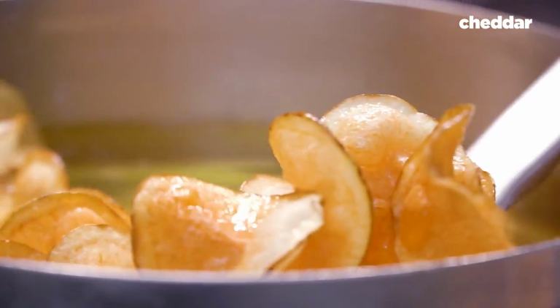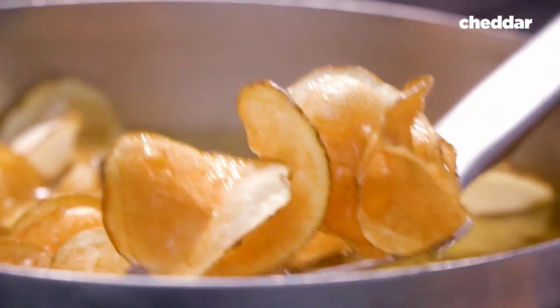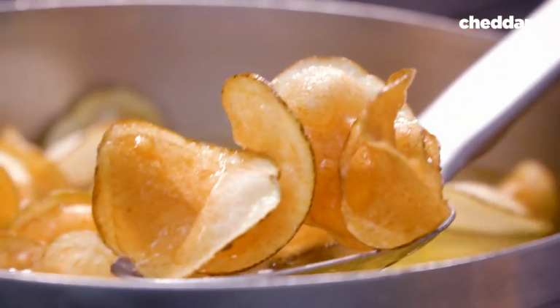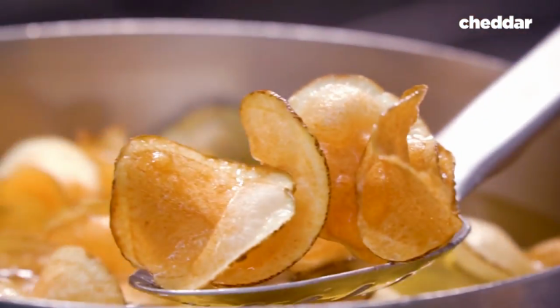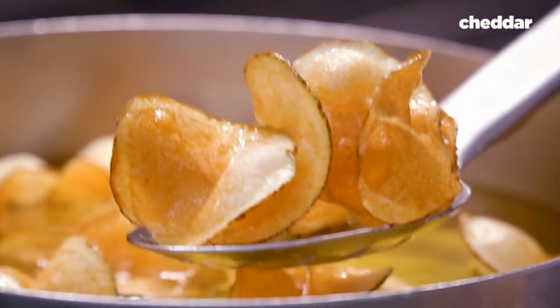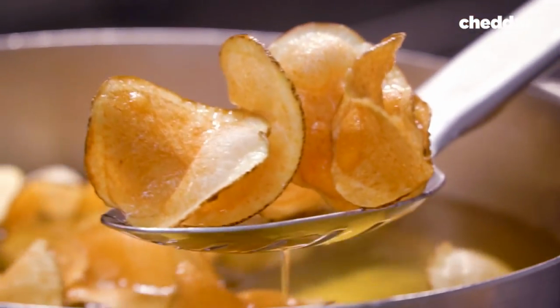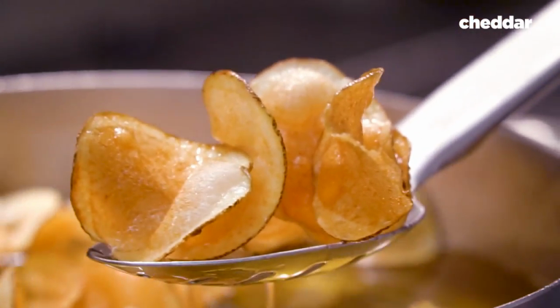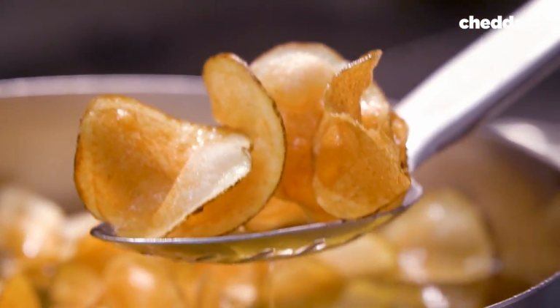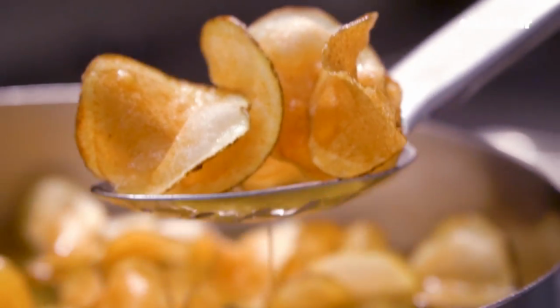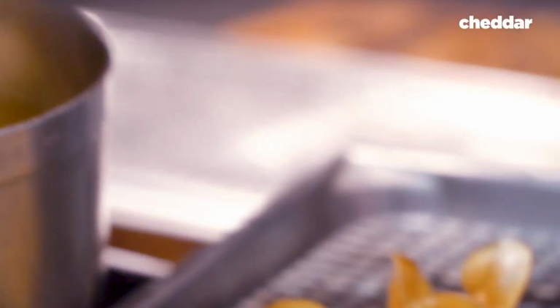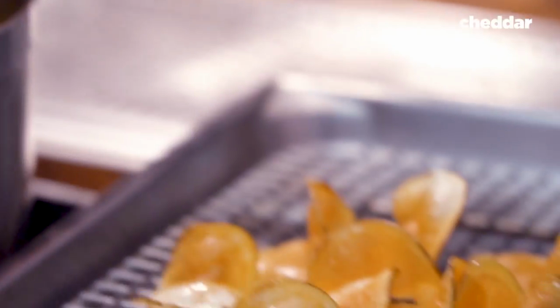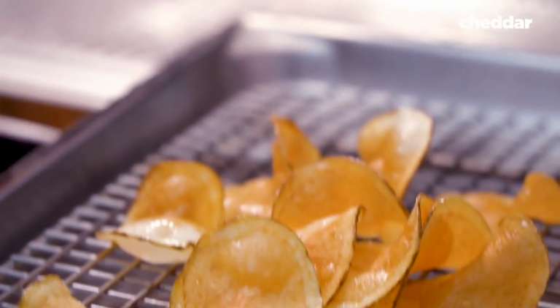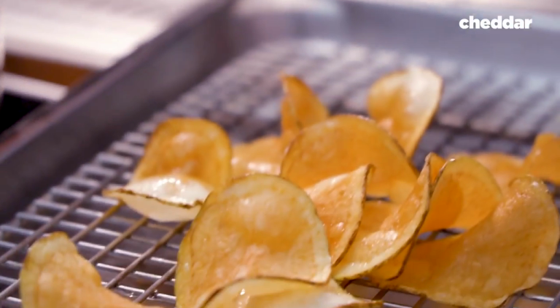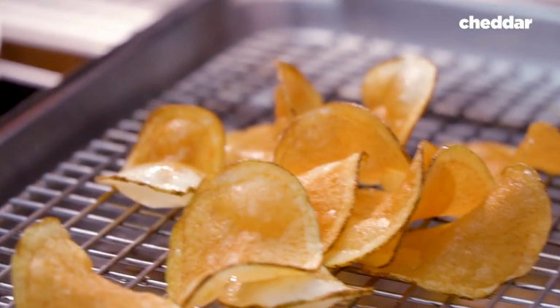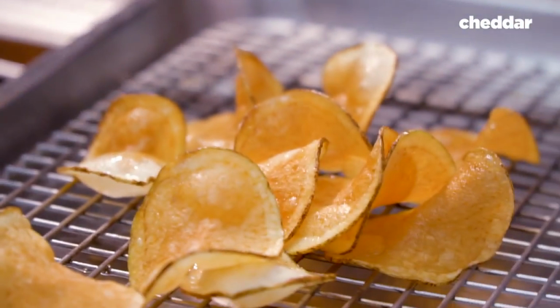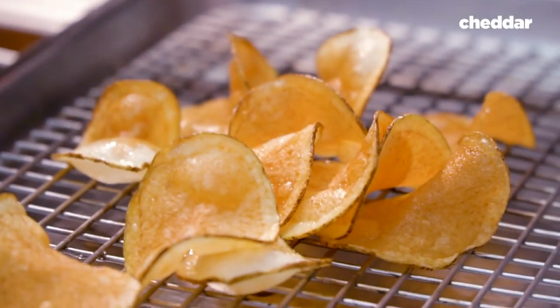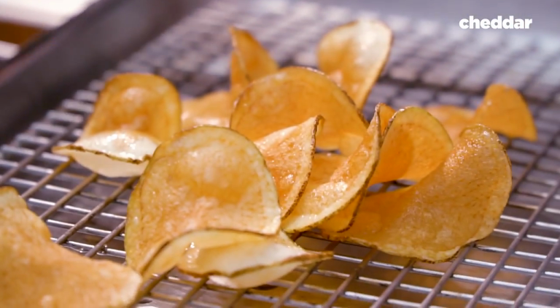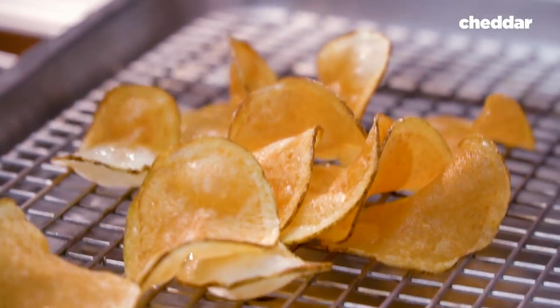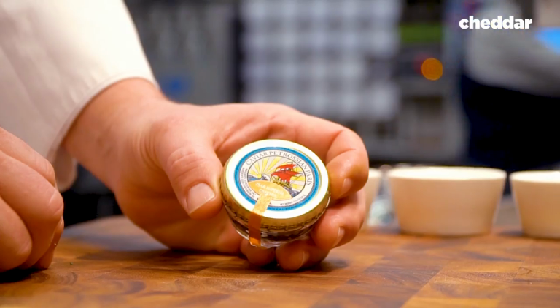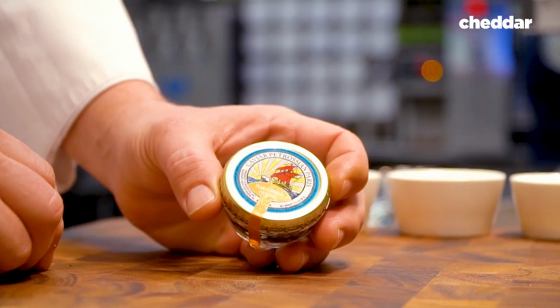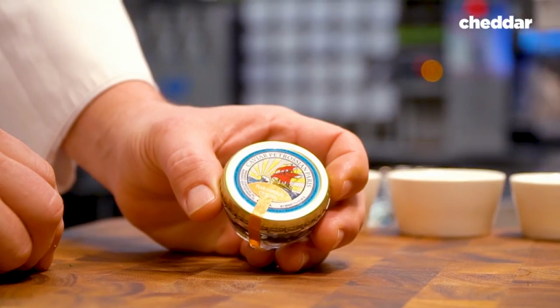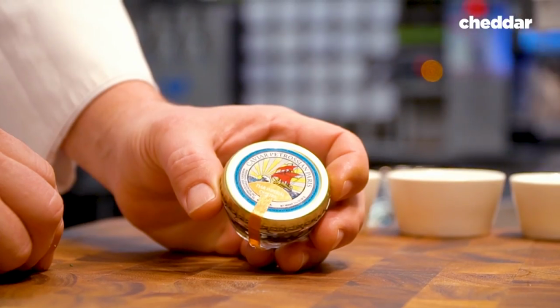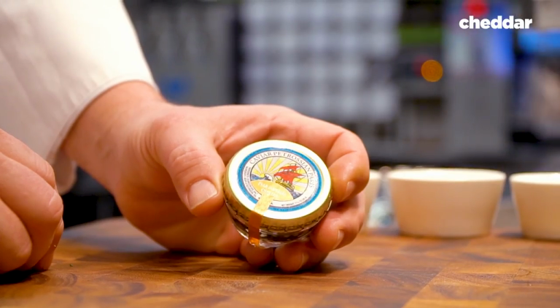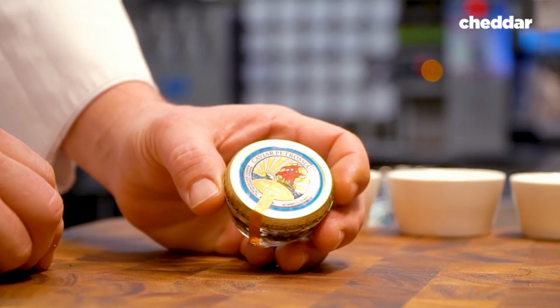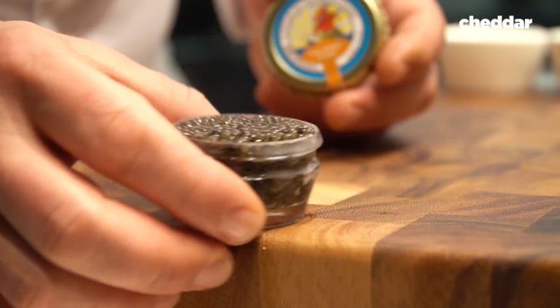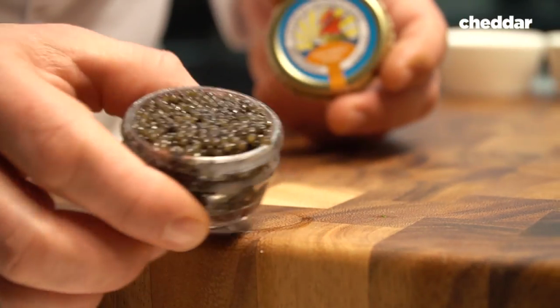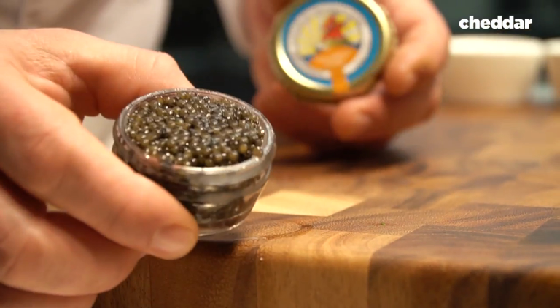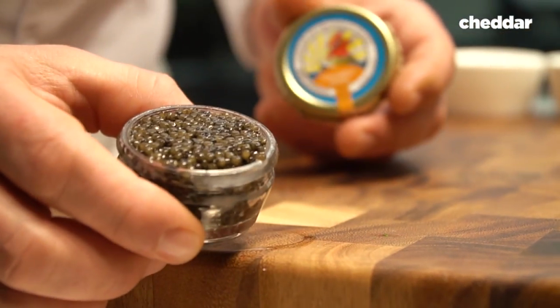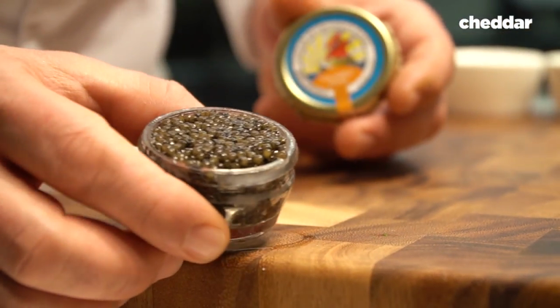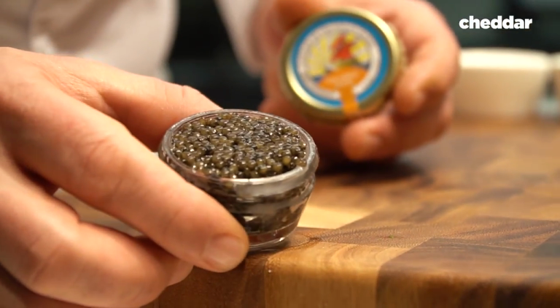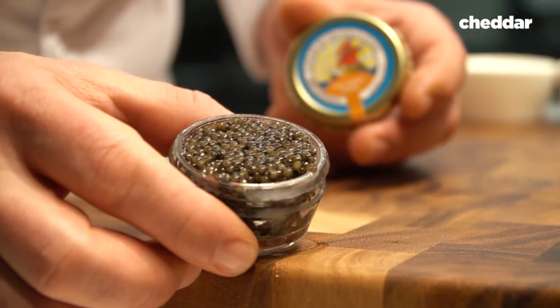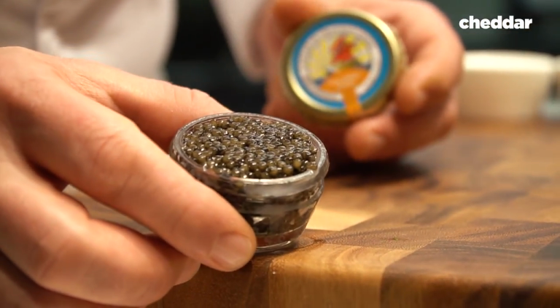Nachos — it's very popular. Everyone knows what a nacho is. We wanted to give a luxury taste and flavor to these nachos, so caviar was a good combination.